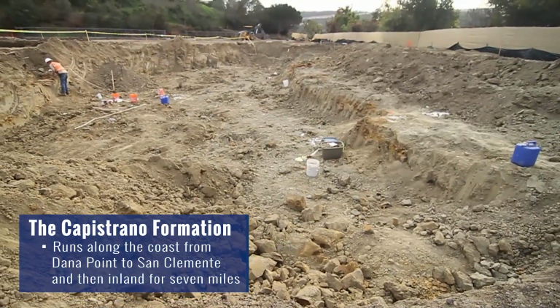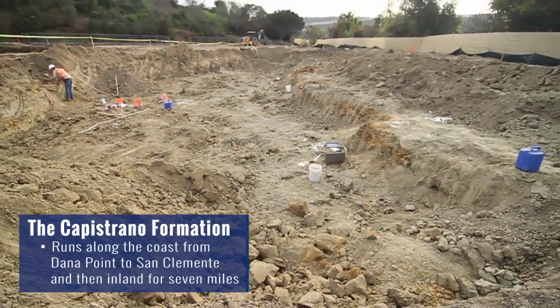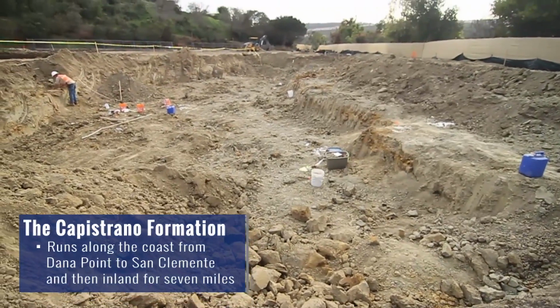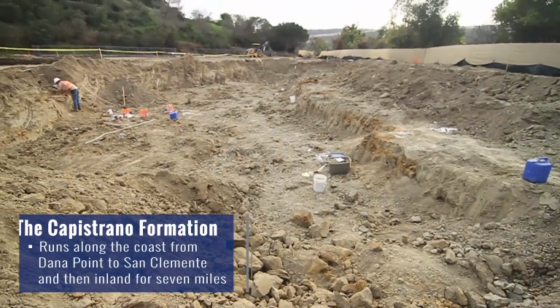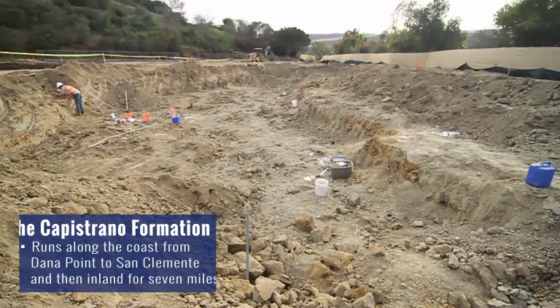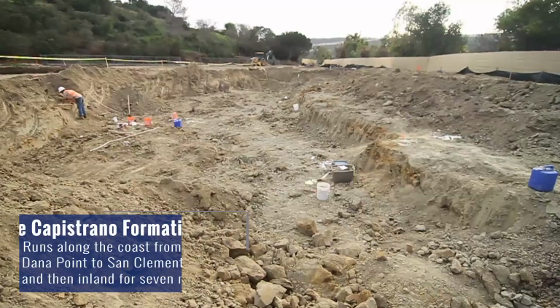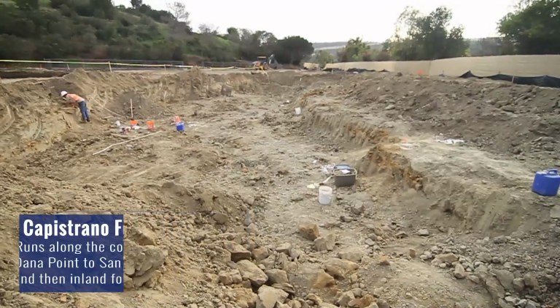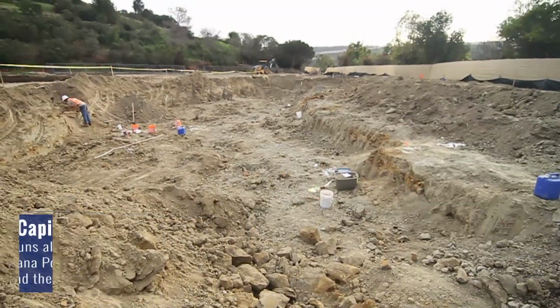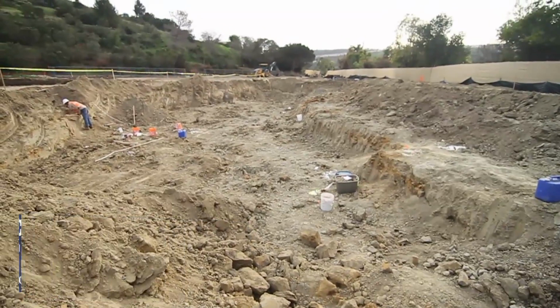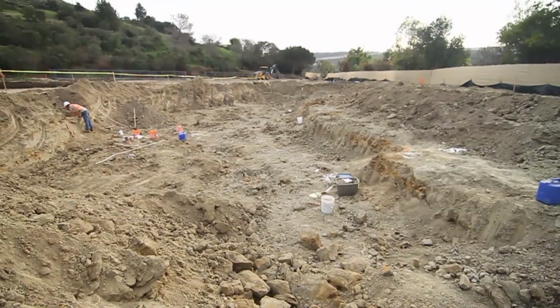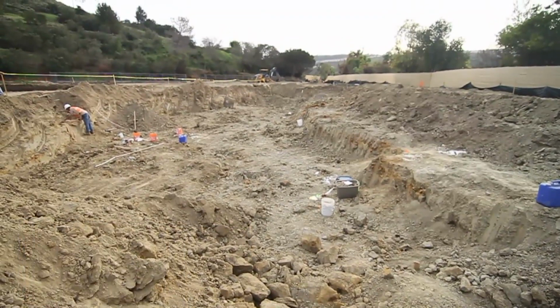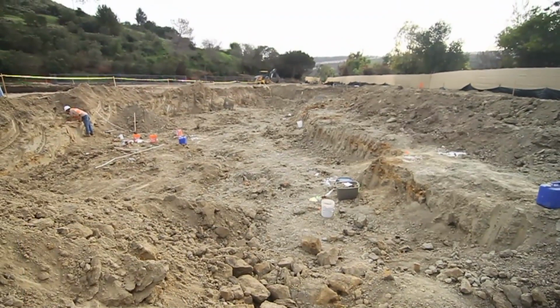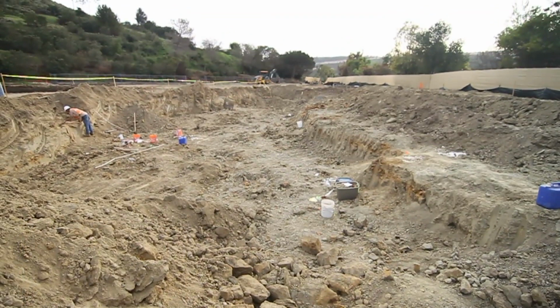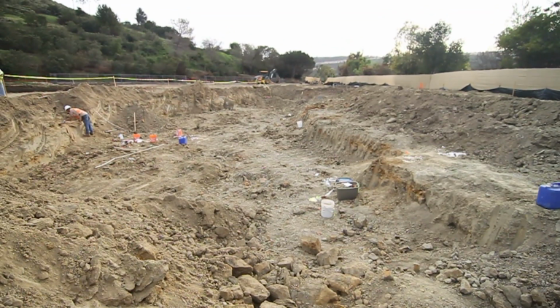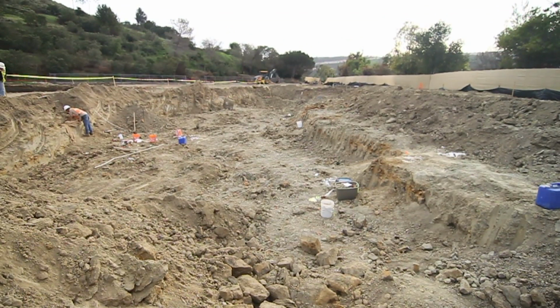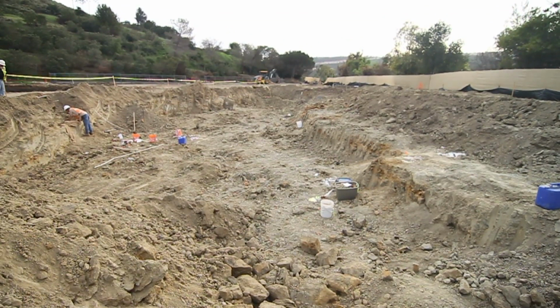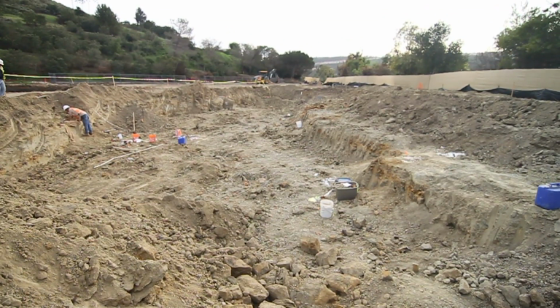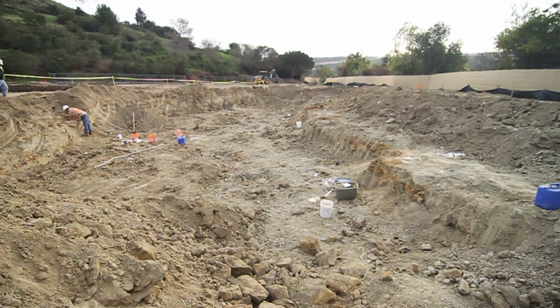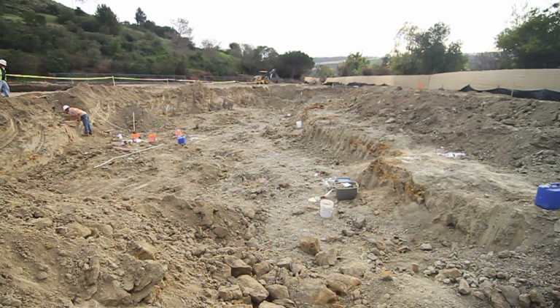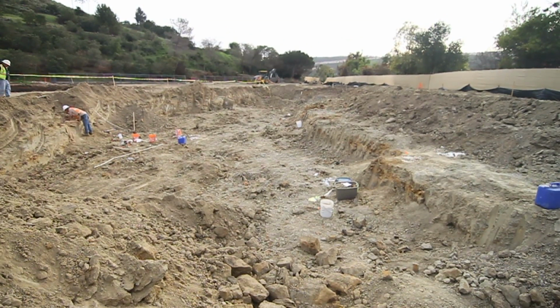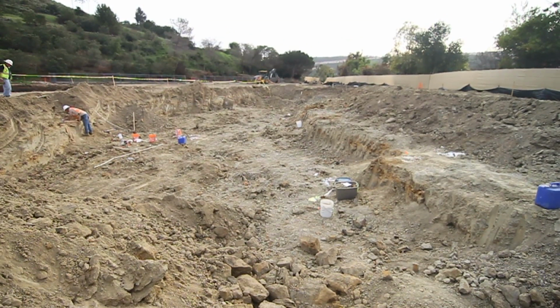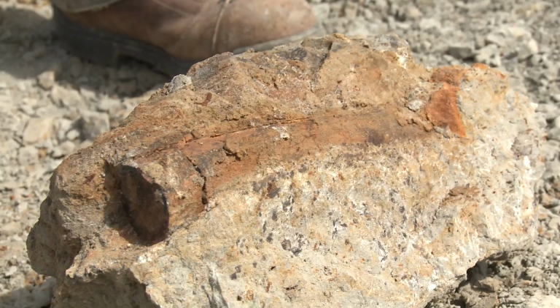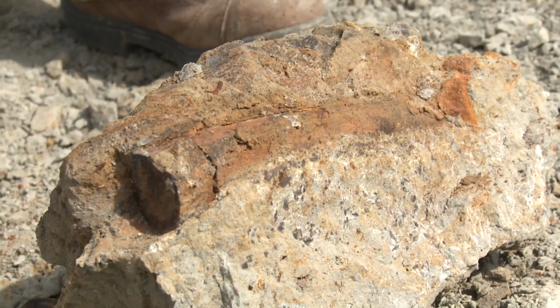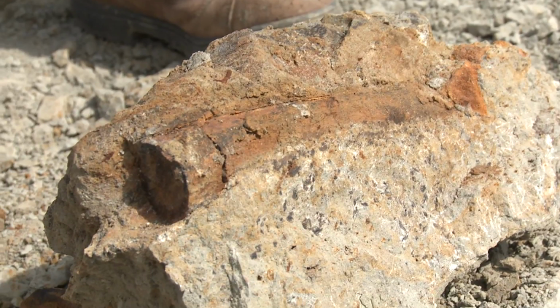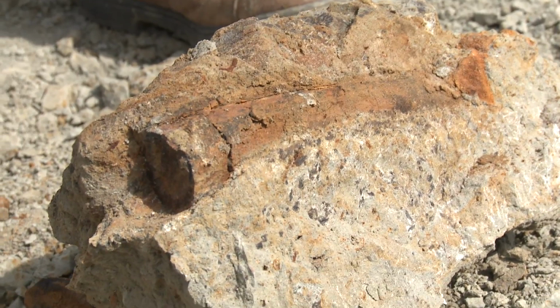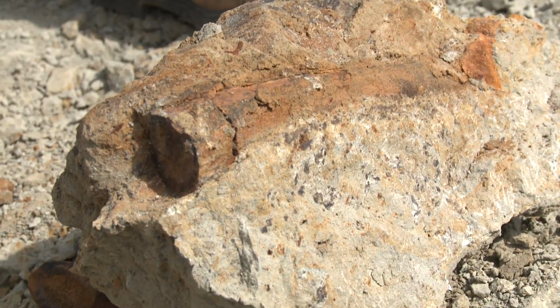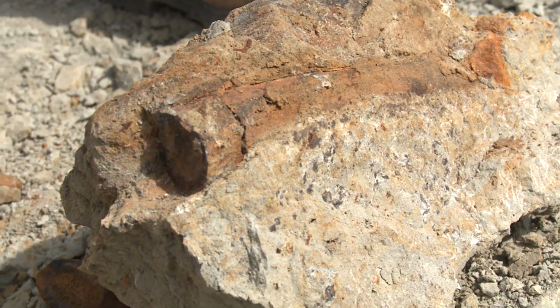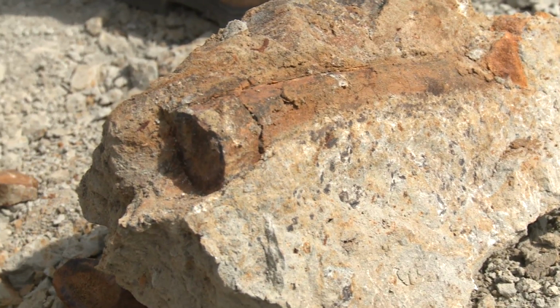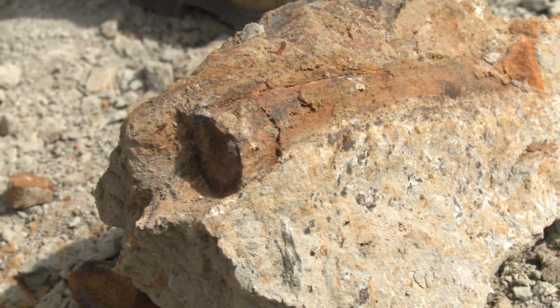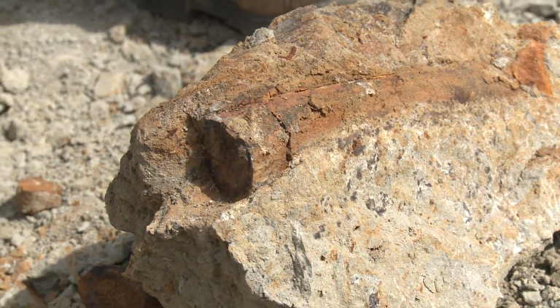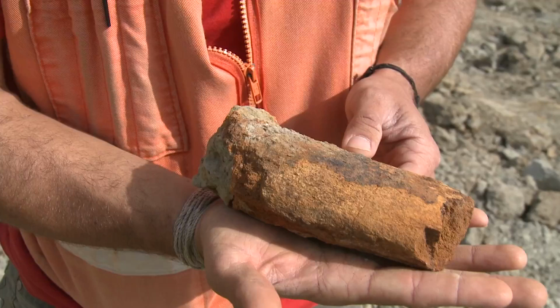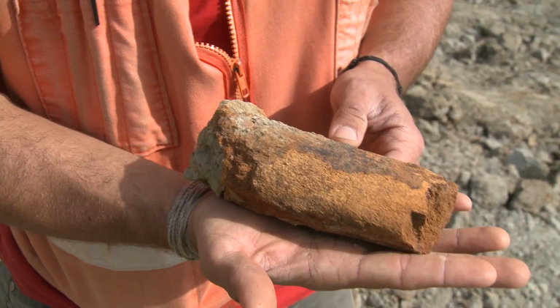During the first days of excavation, we began digging into the native soils, and just after four feet, we began finding fossils out here.